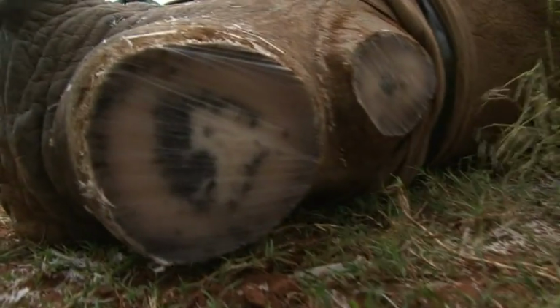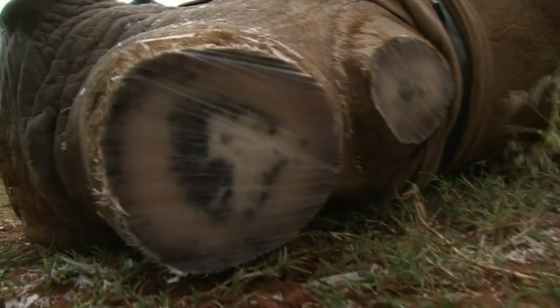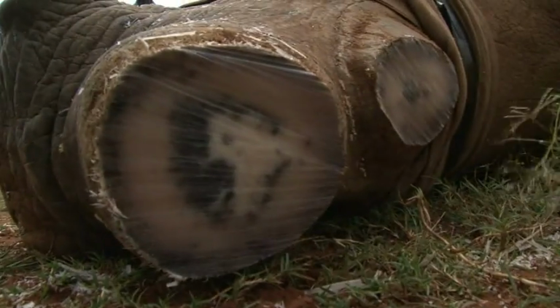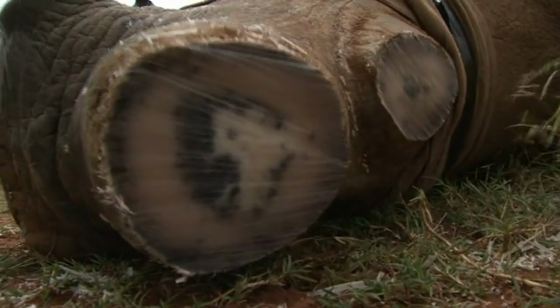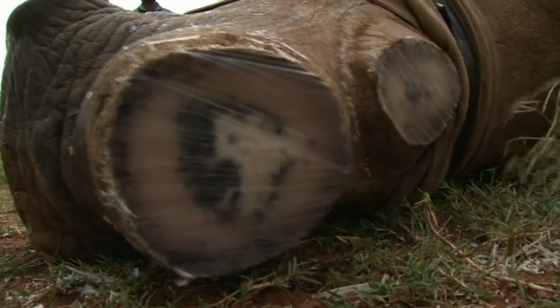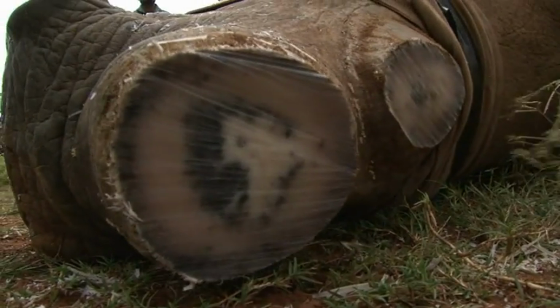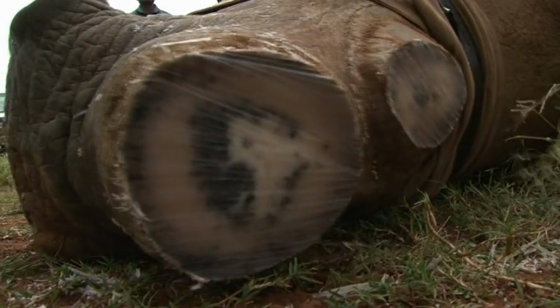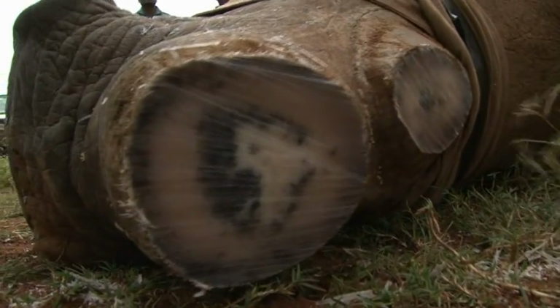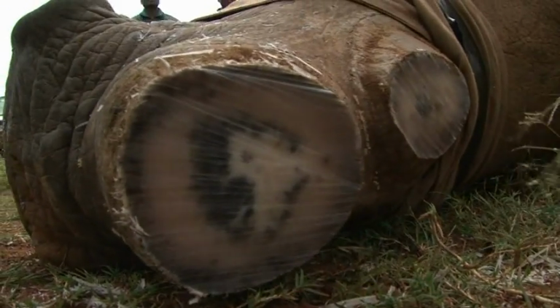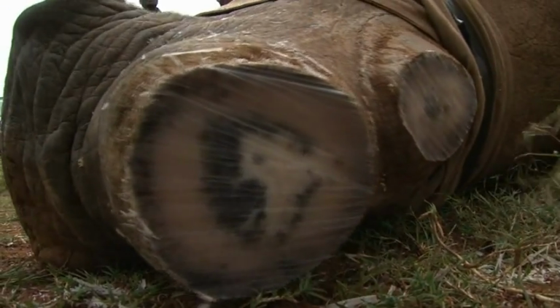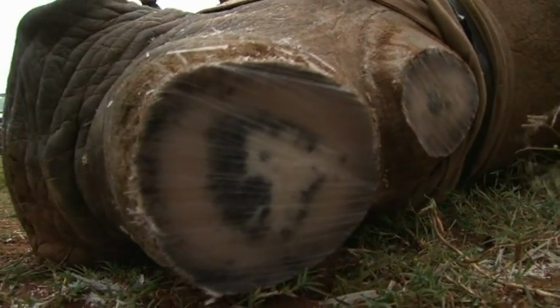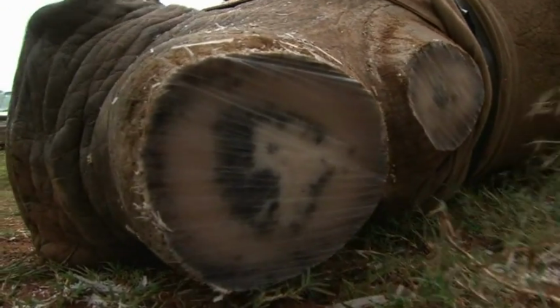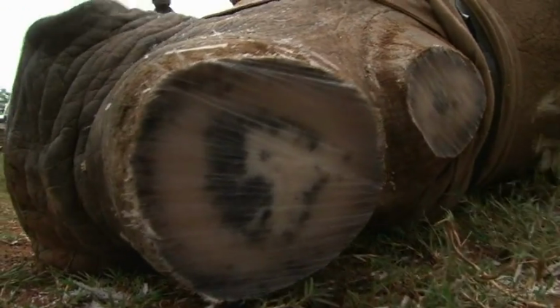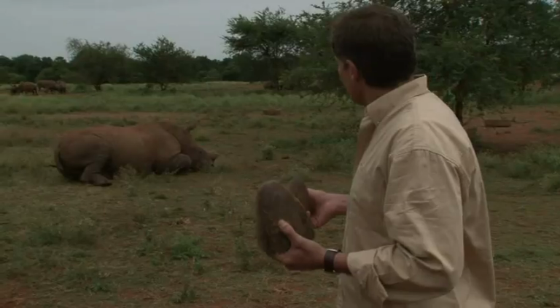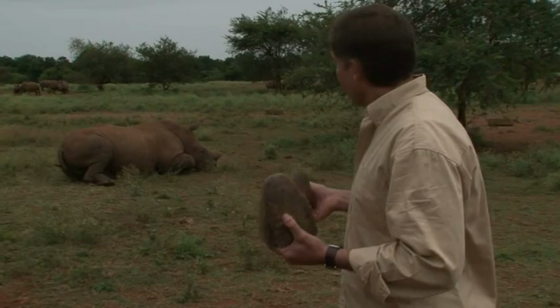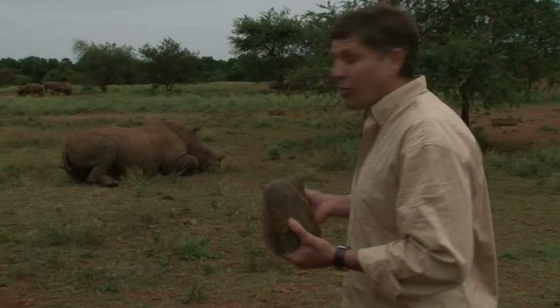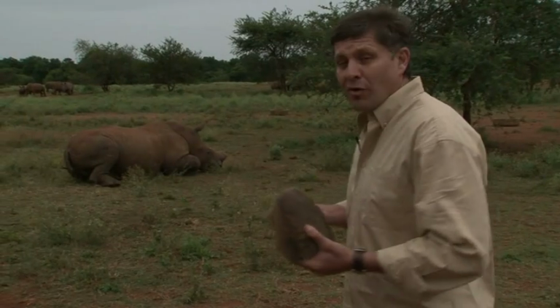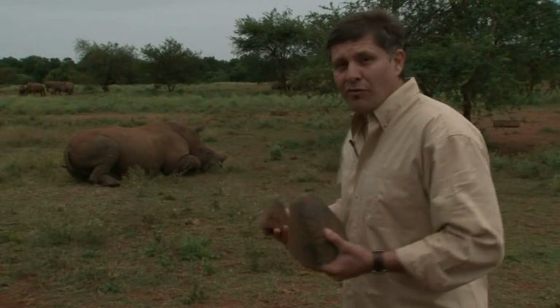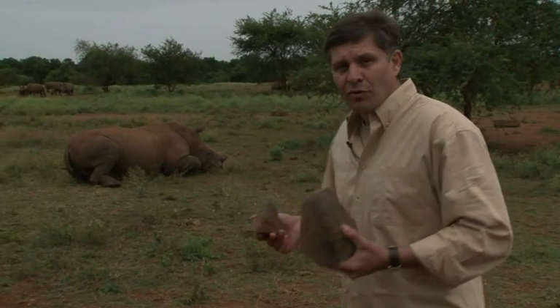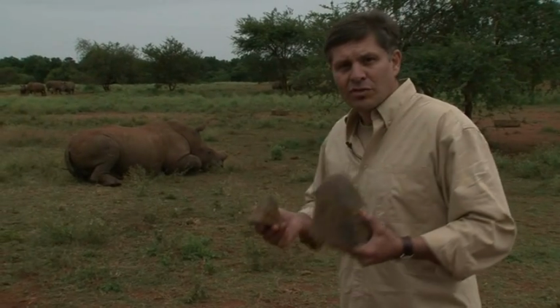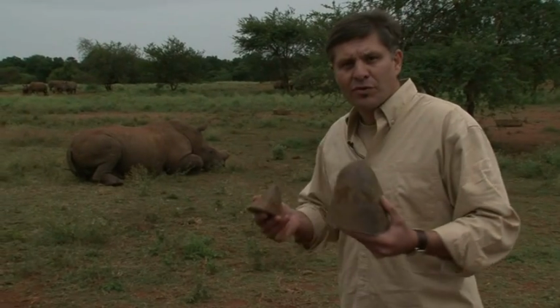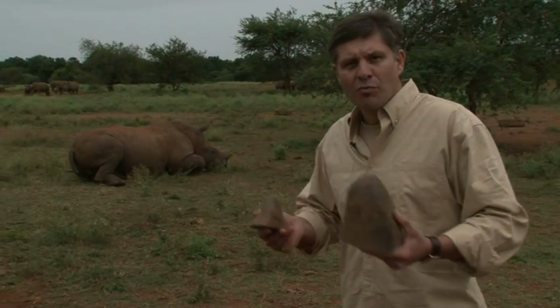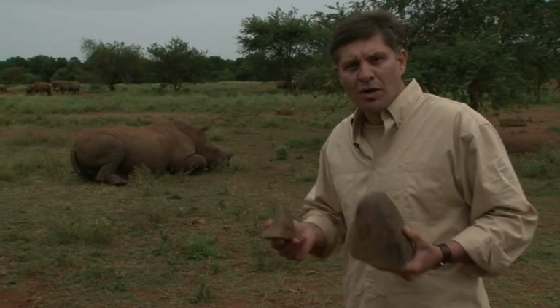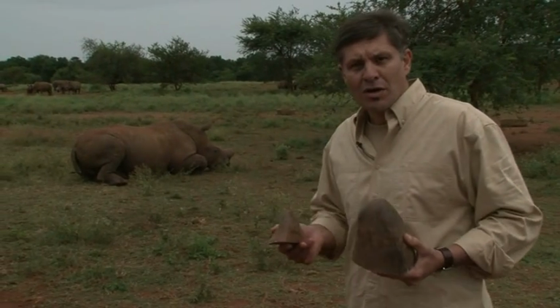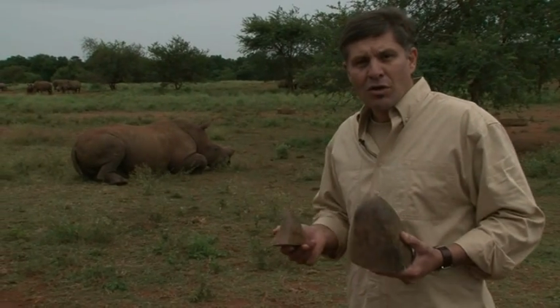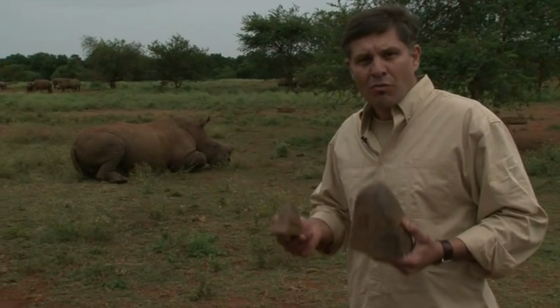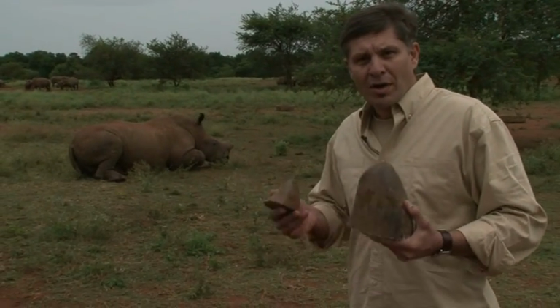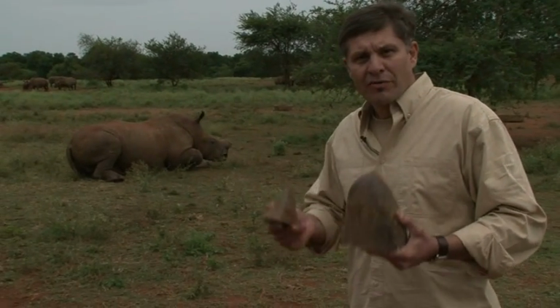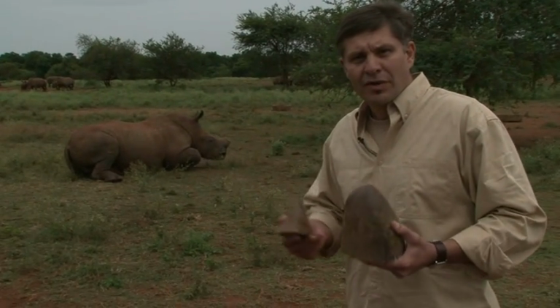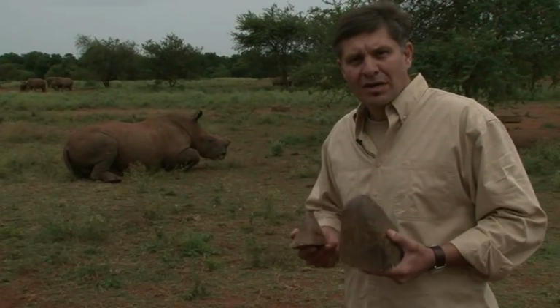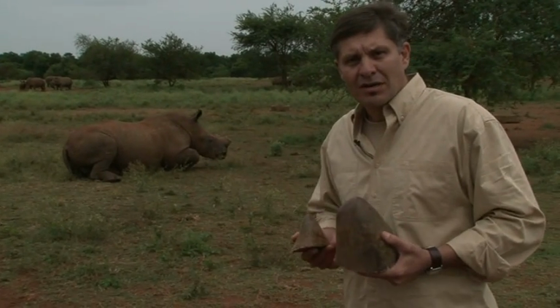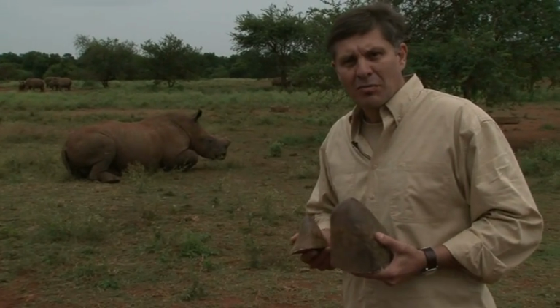Once the antidote has been administered, the rhino is back on its feet within a few minutes.